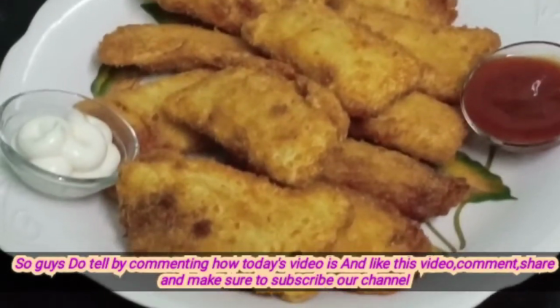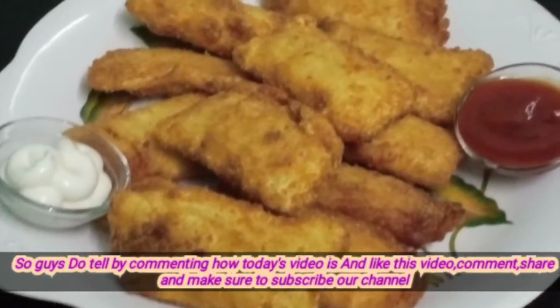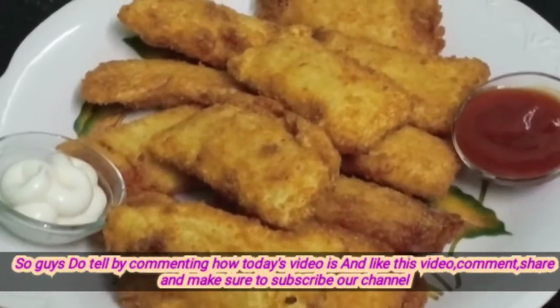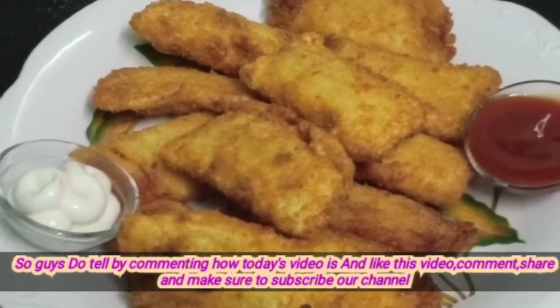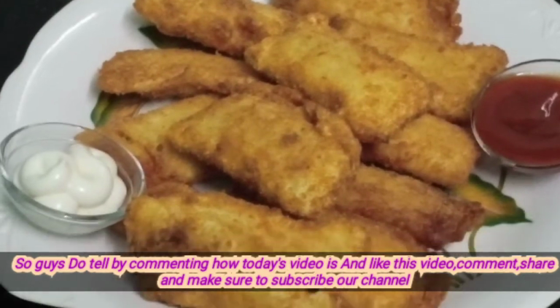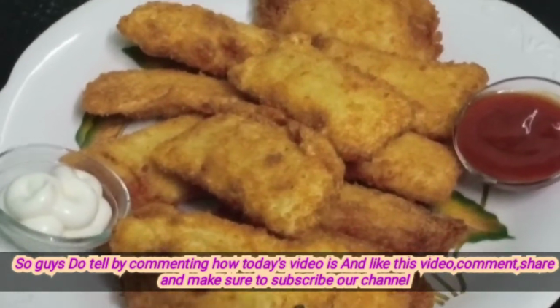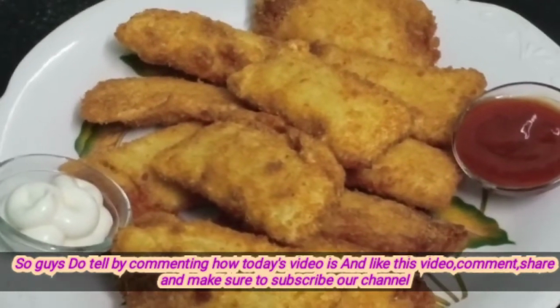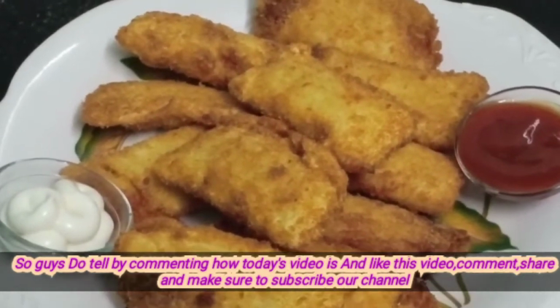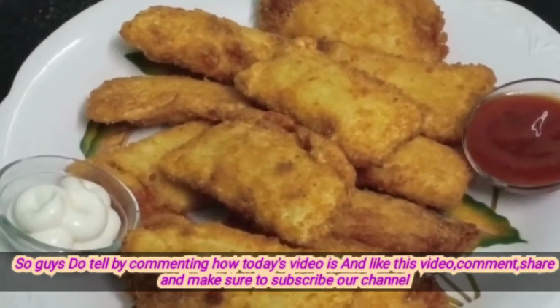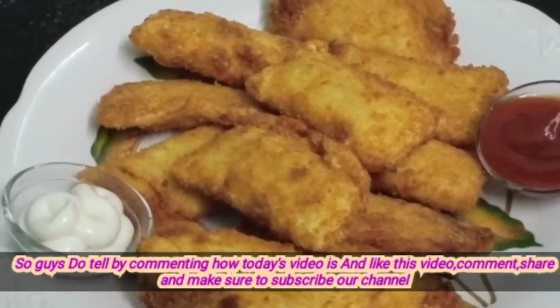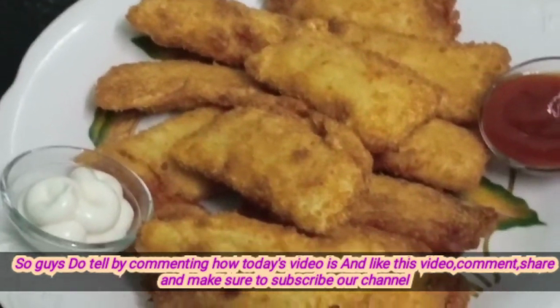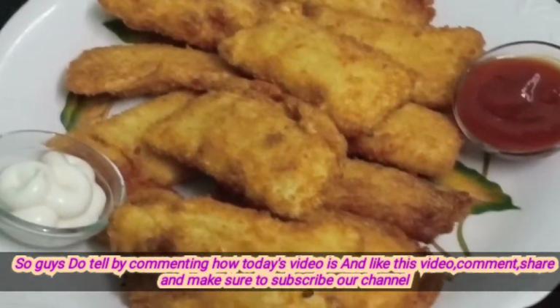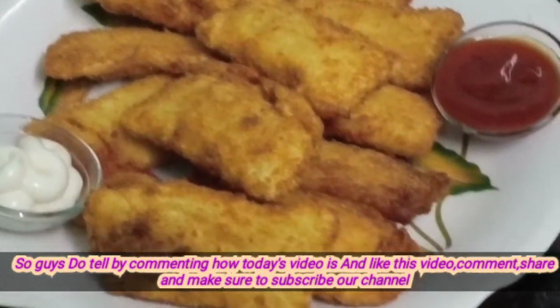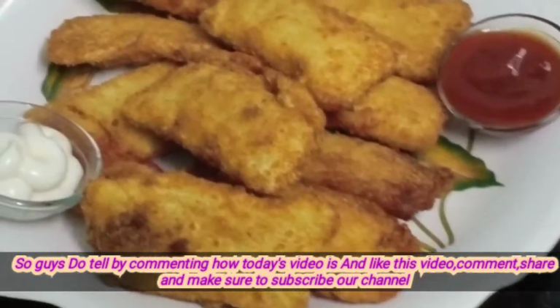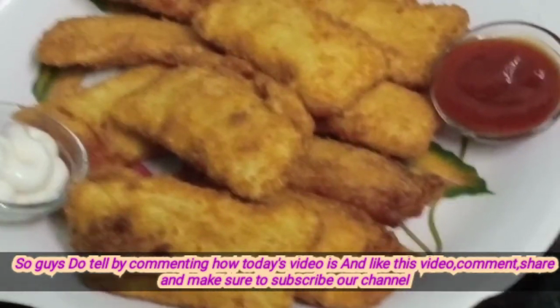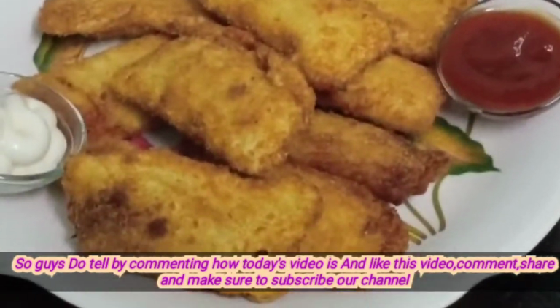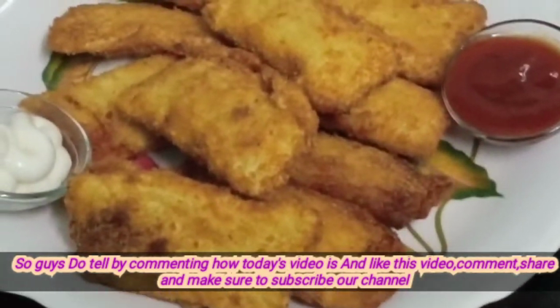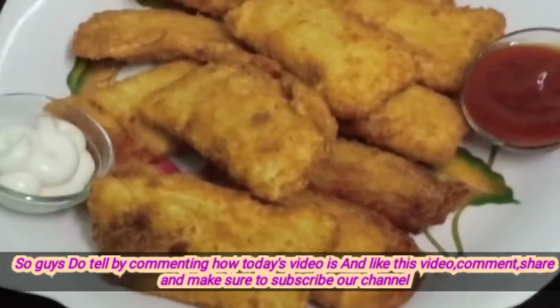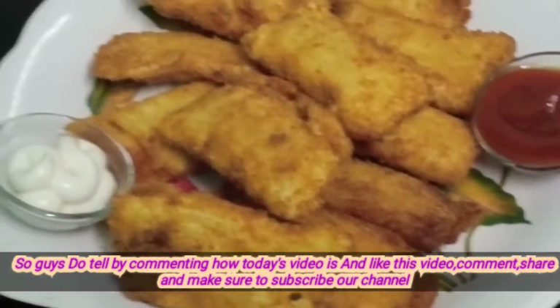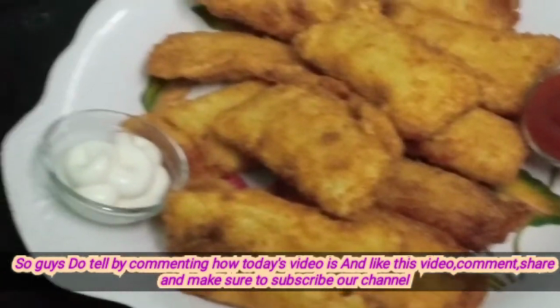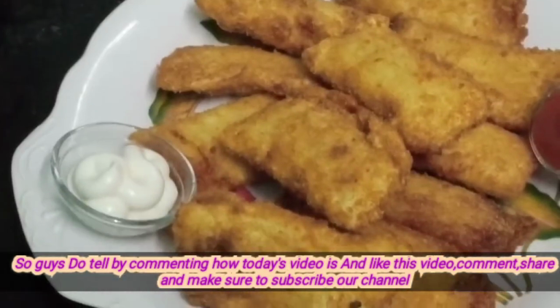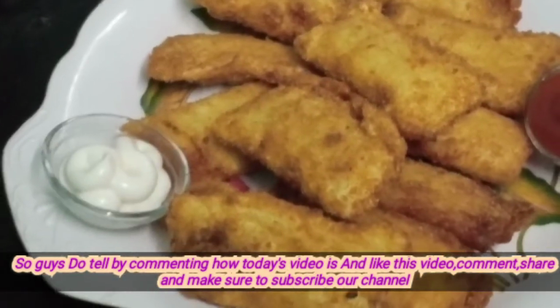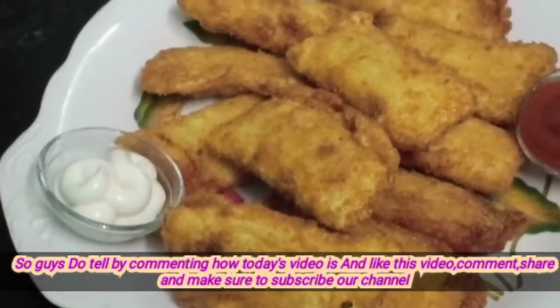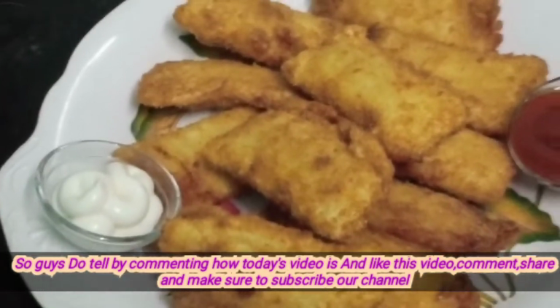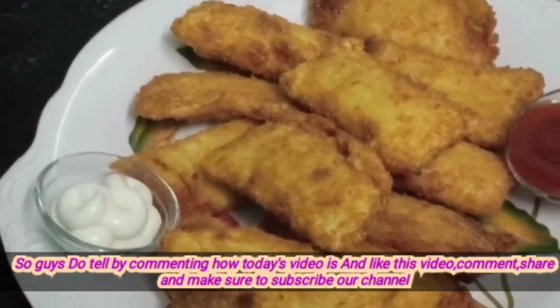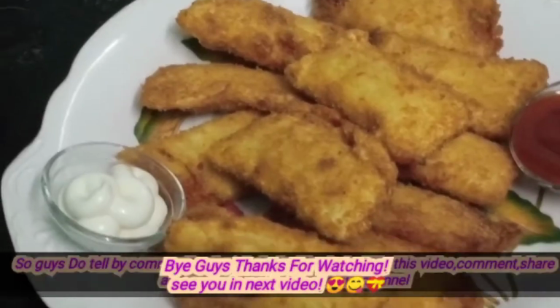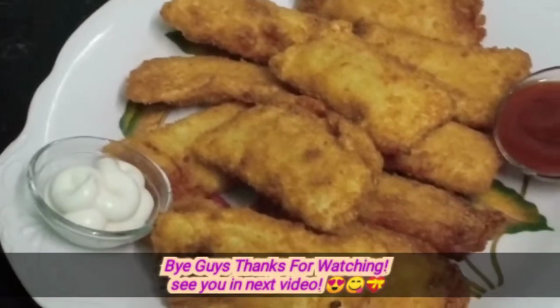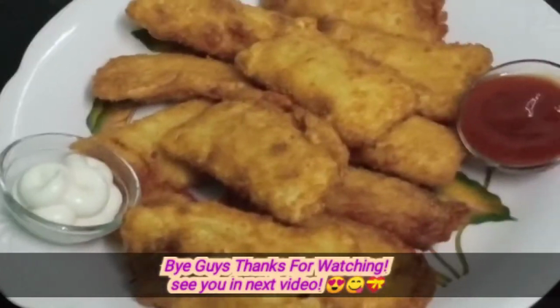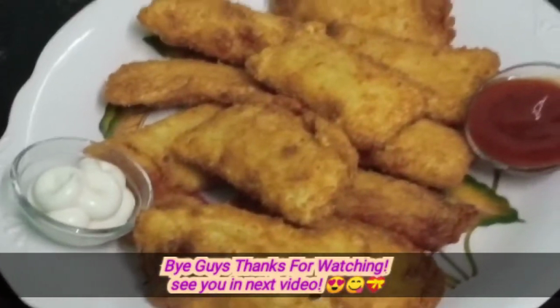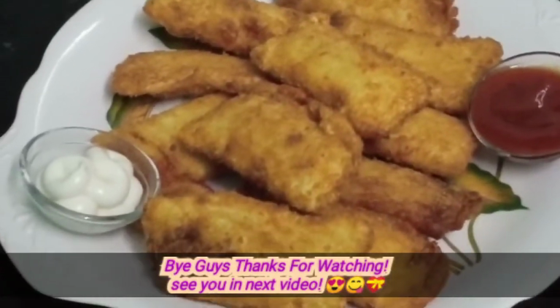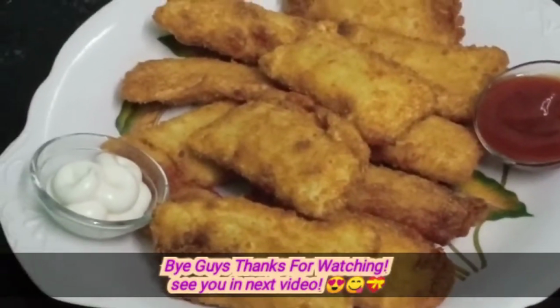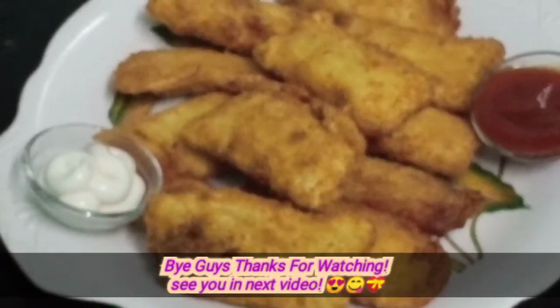How did you feel today? Comment on this video. Like, comment, share and subscribe. Bye guys, thanks for watching!